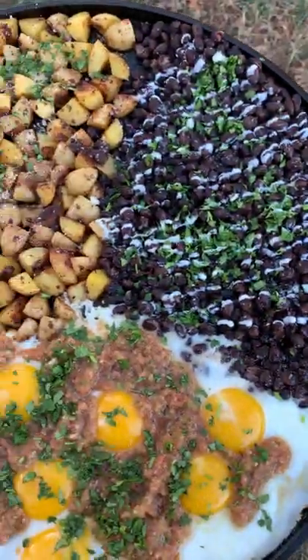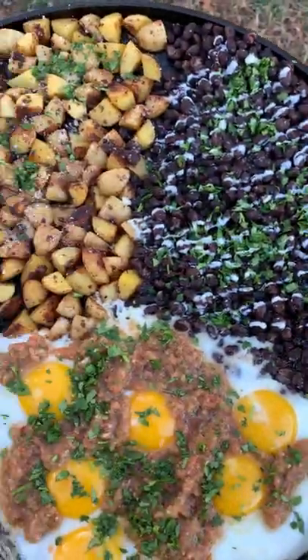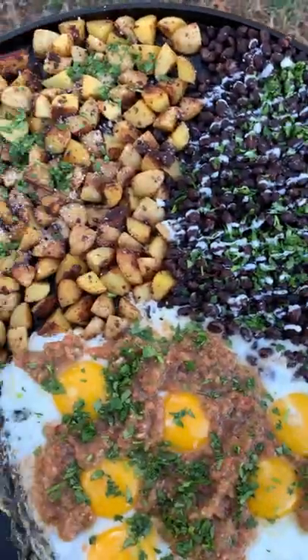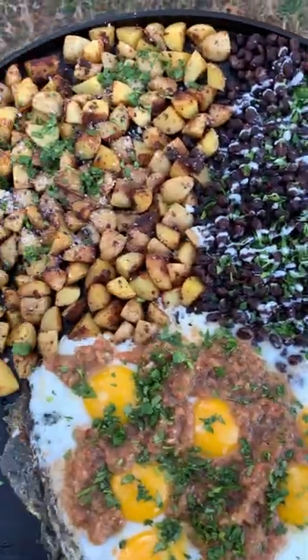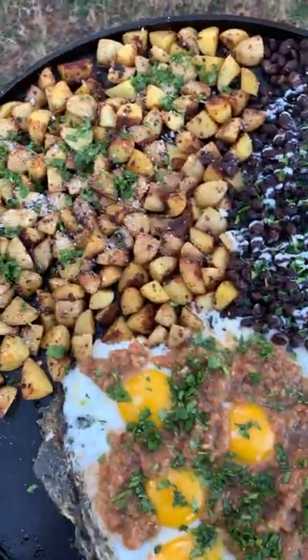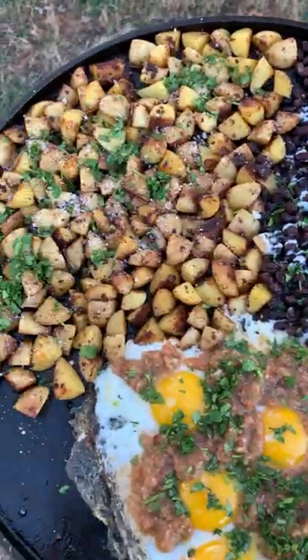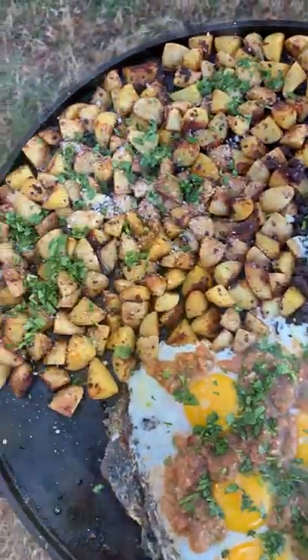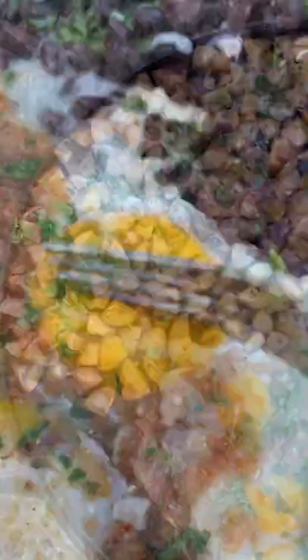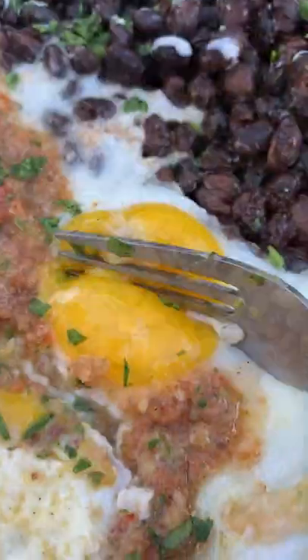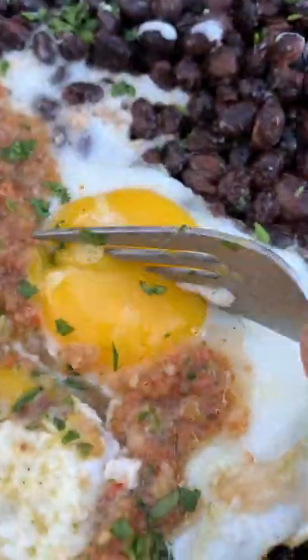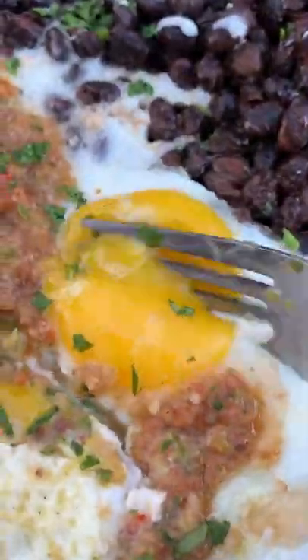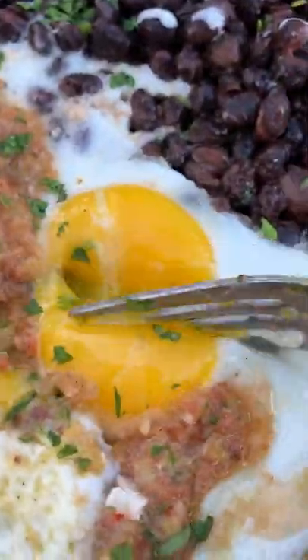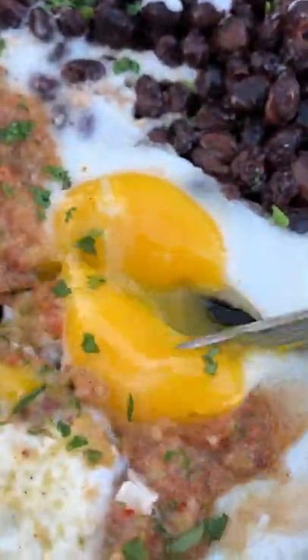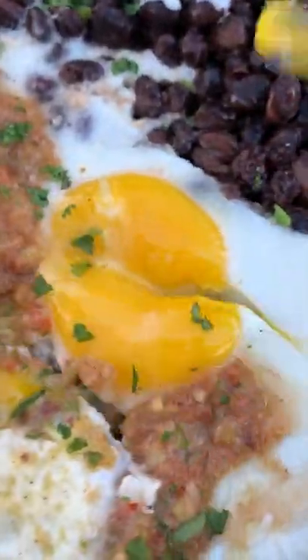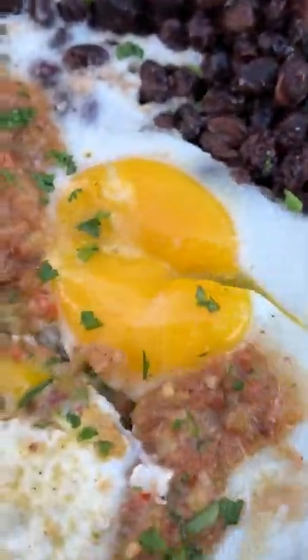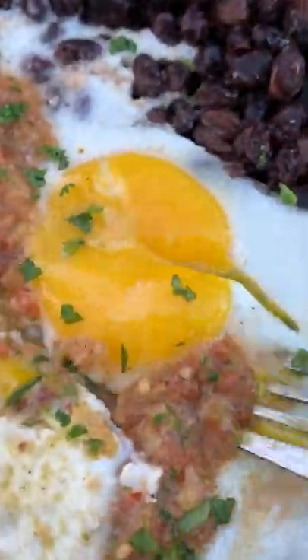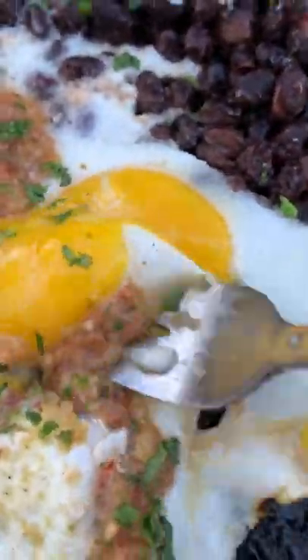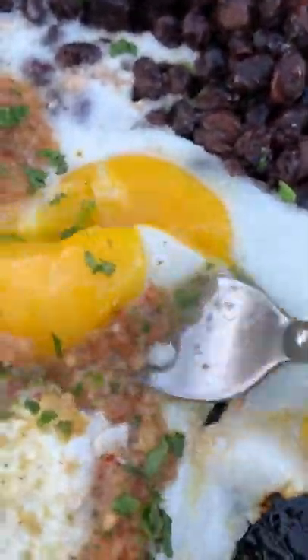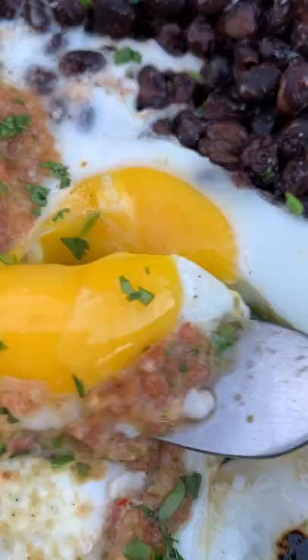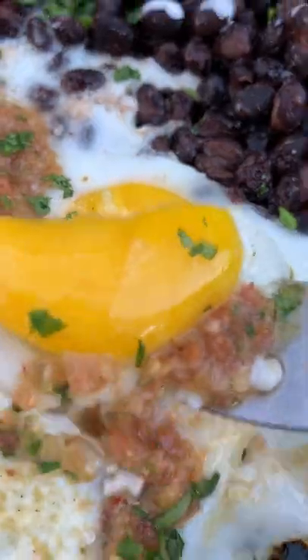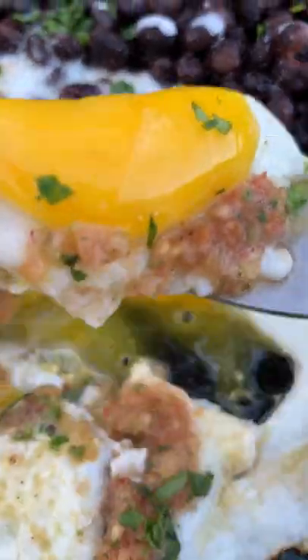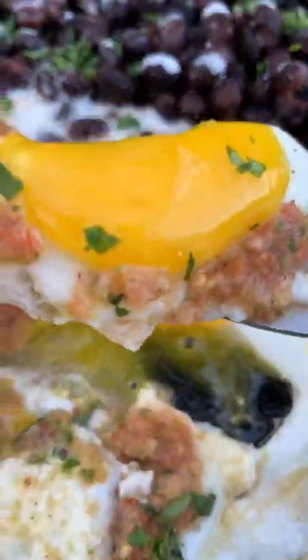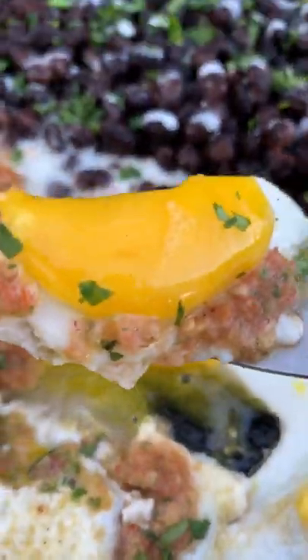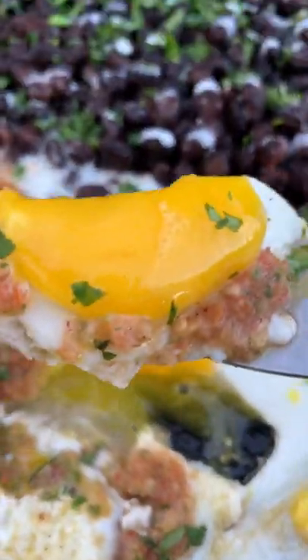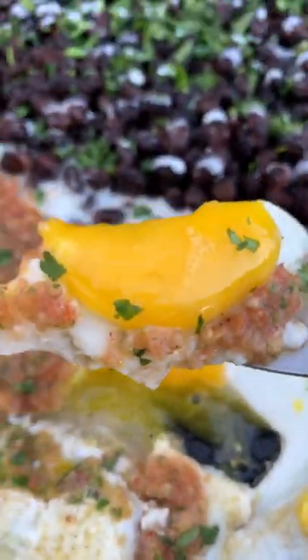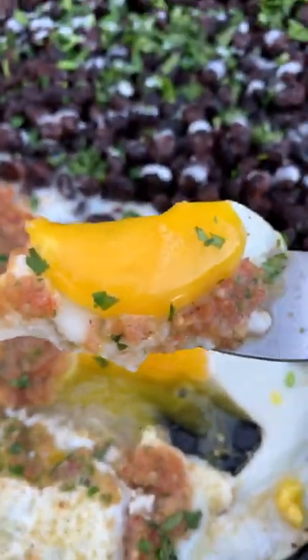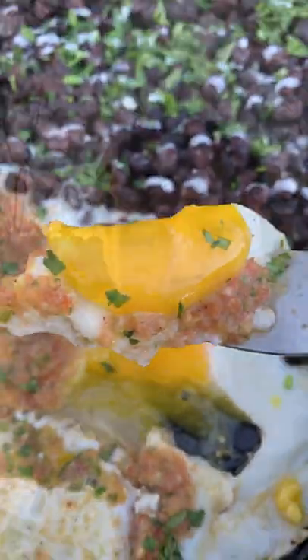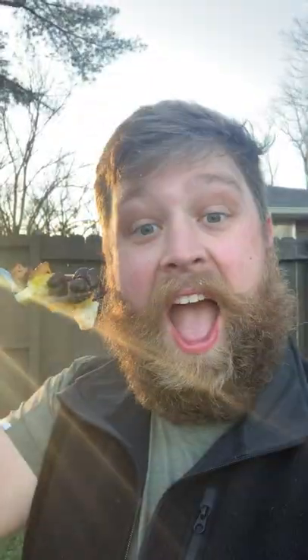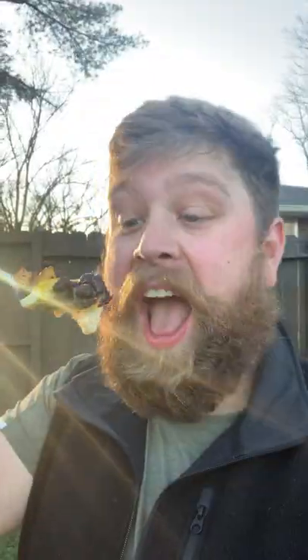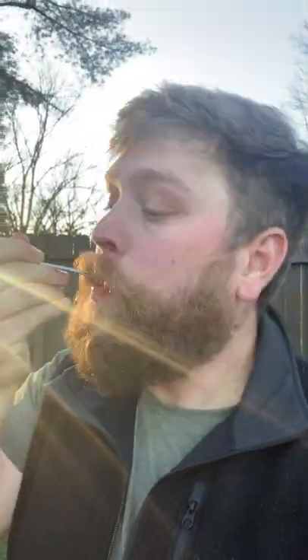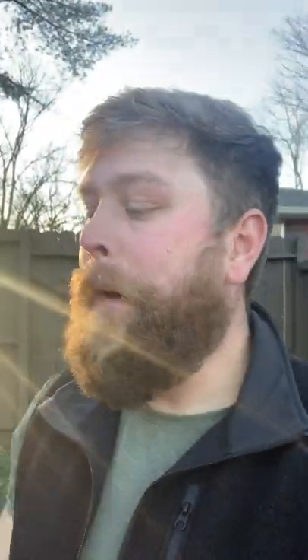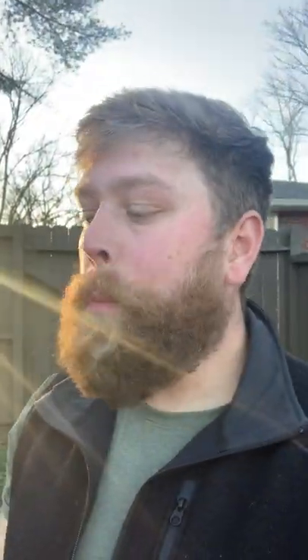We're ready to go. You can find this whole recipe on my blog. Find some other awesome breakfast recipes too. Cheers.